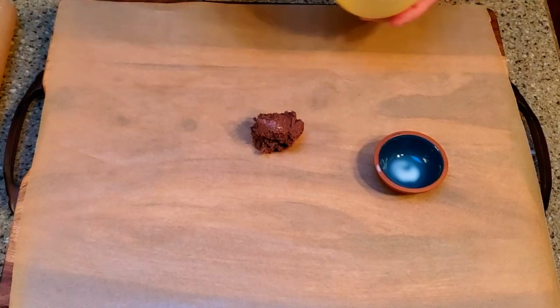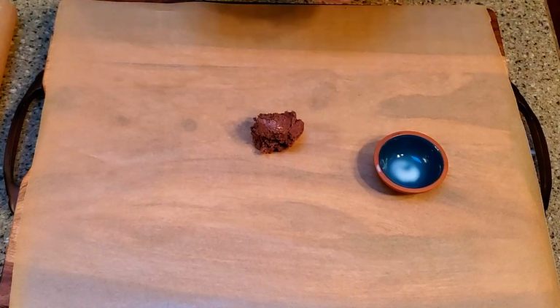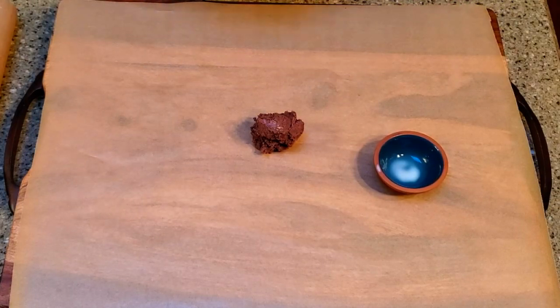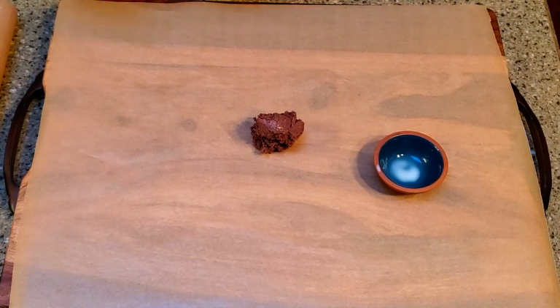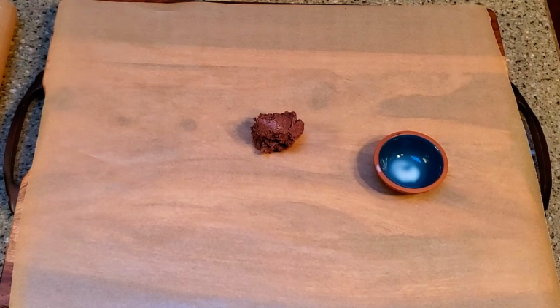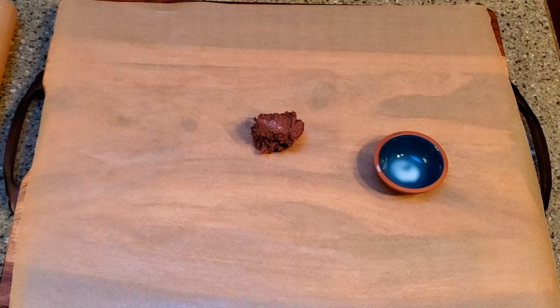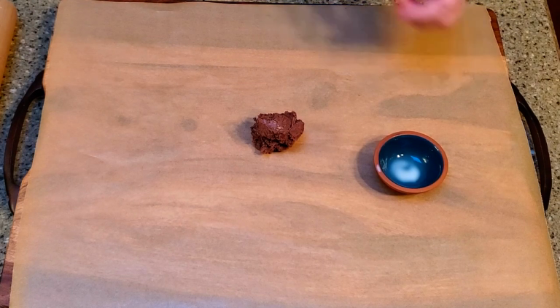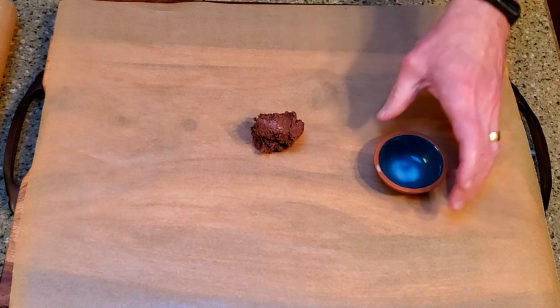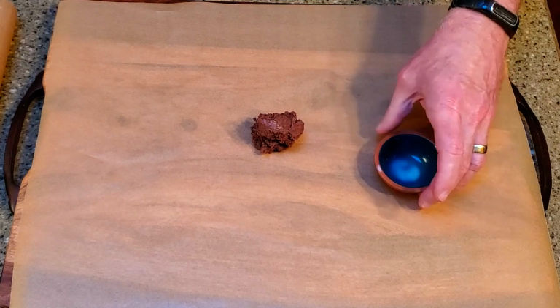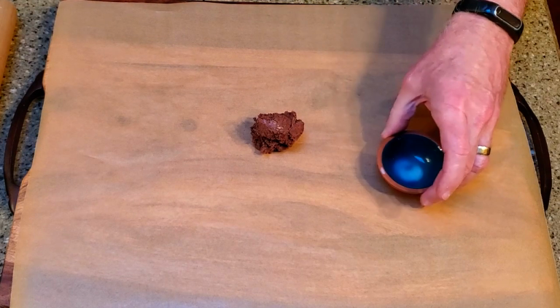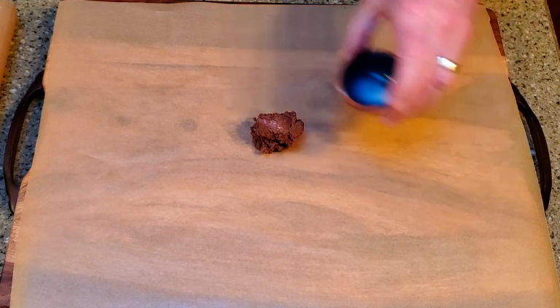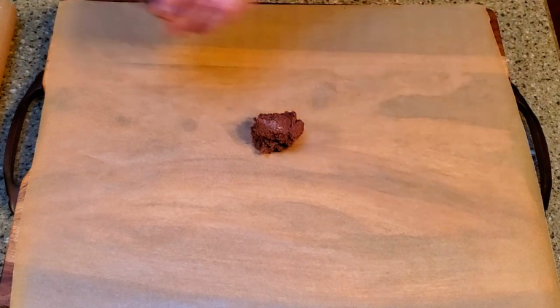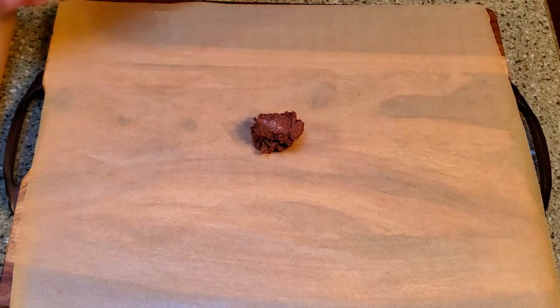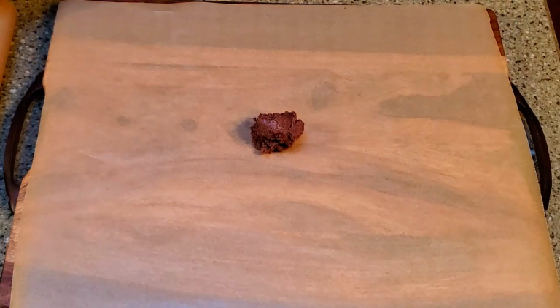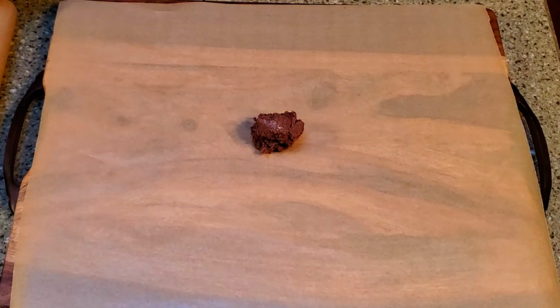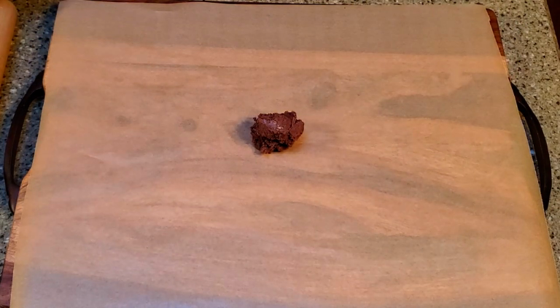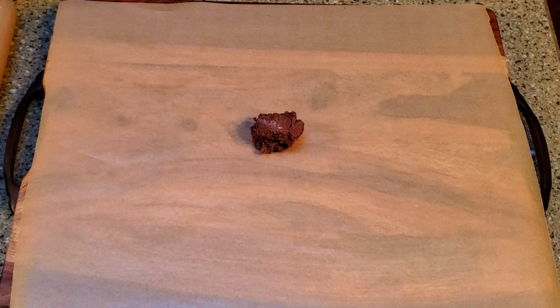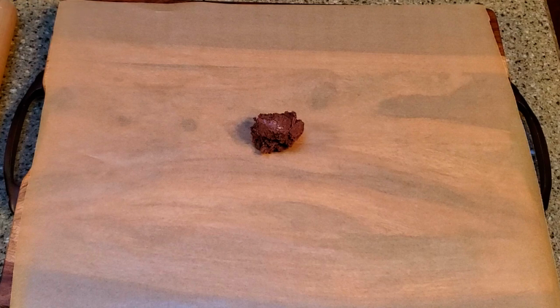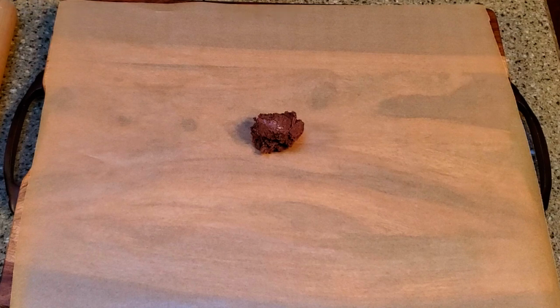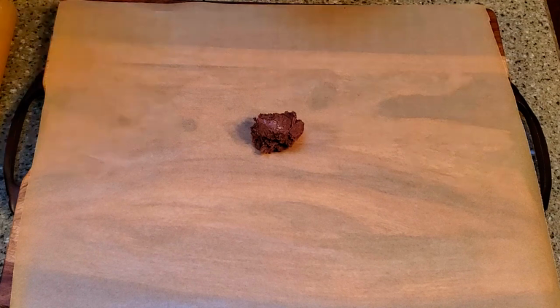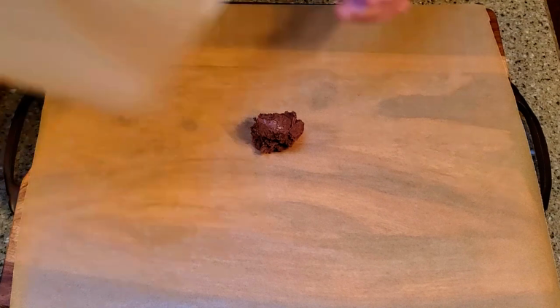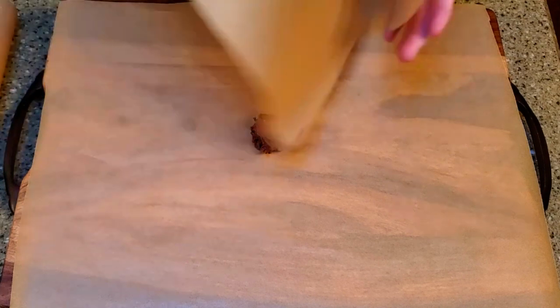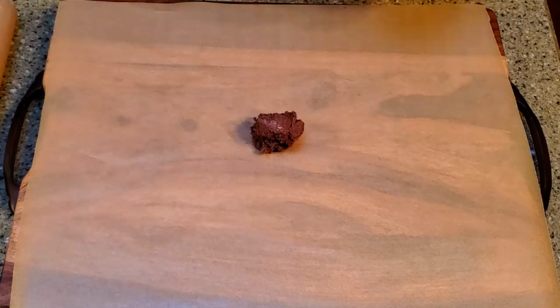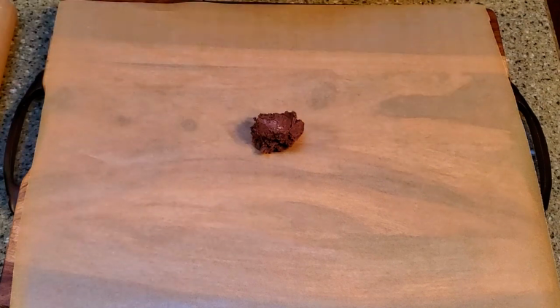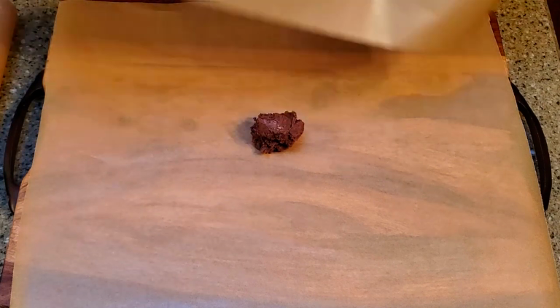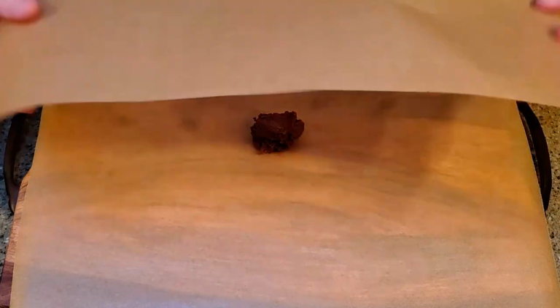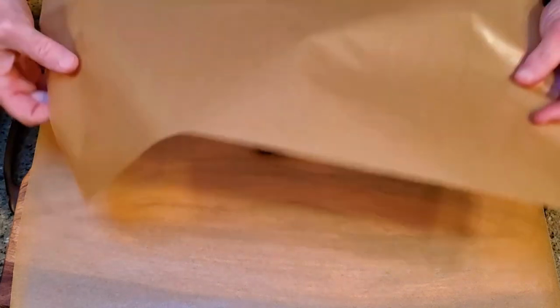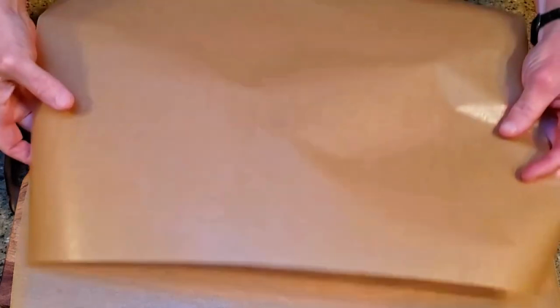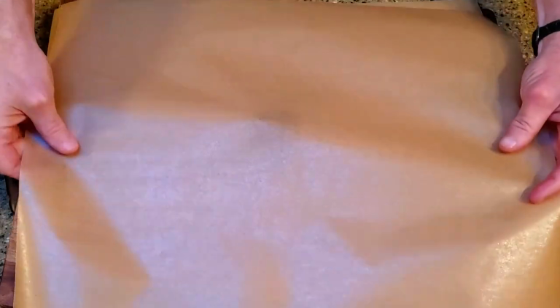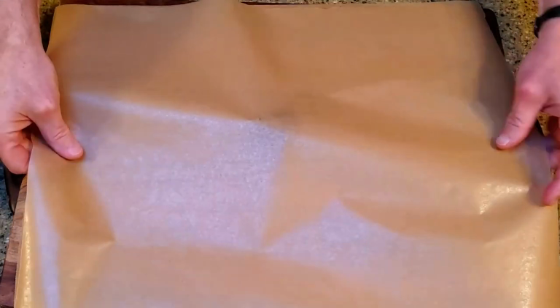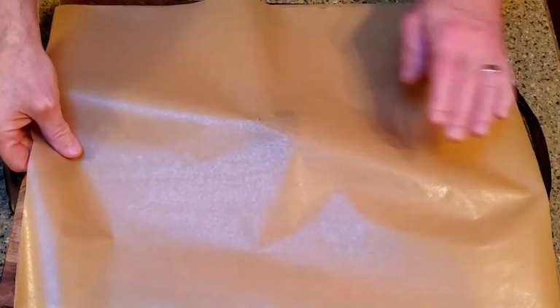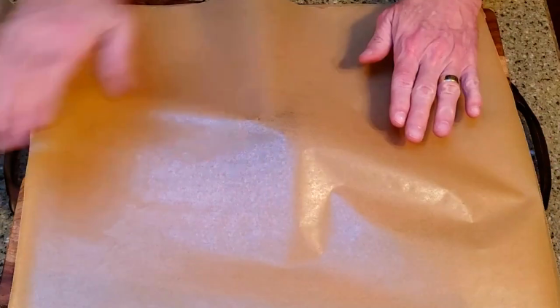Place the lump of chocolate on a lined cutting board, cover it with another sheet of parchment, and roll it out as flat and thin as you can.